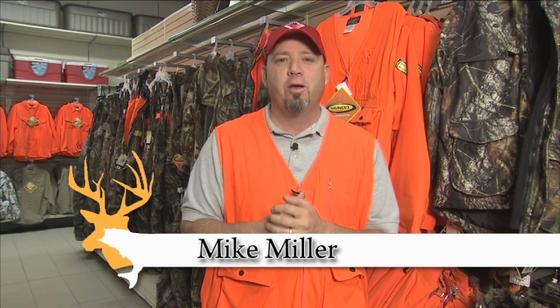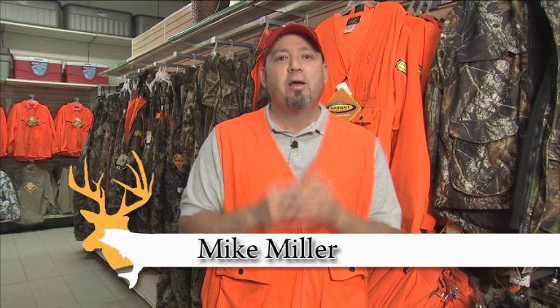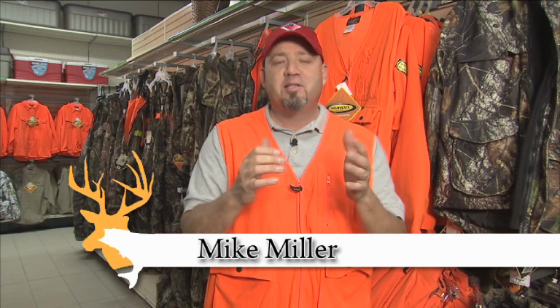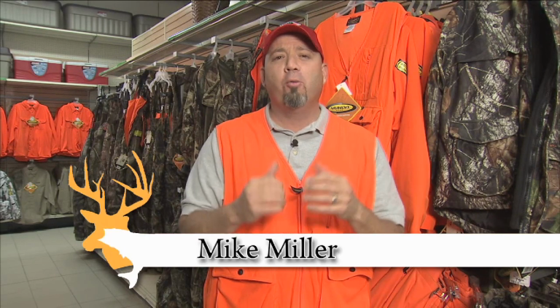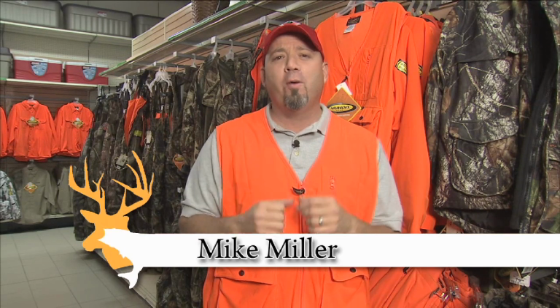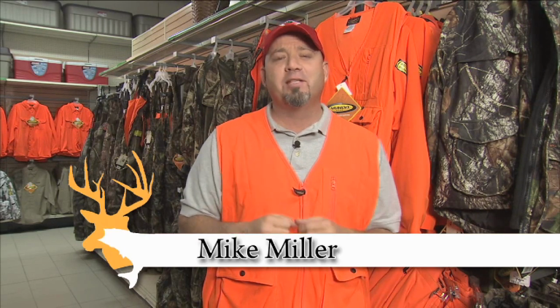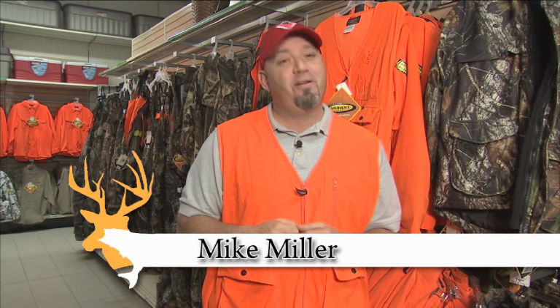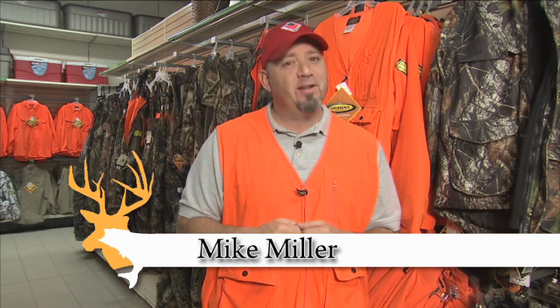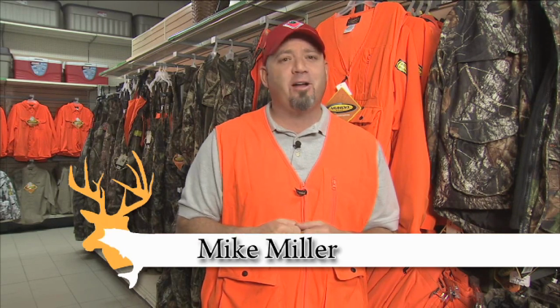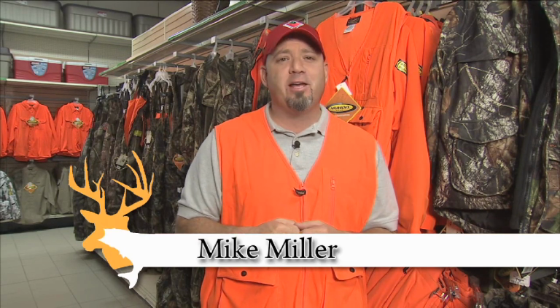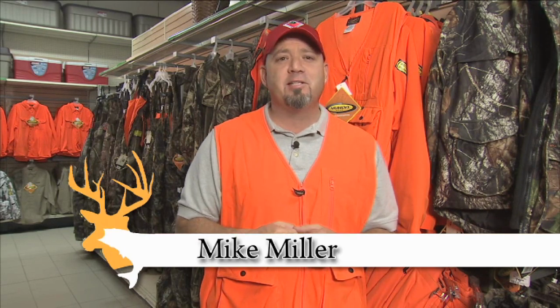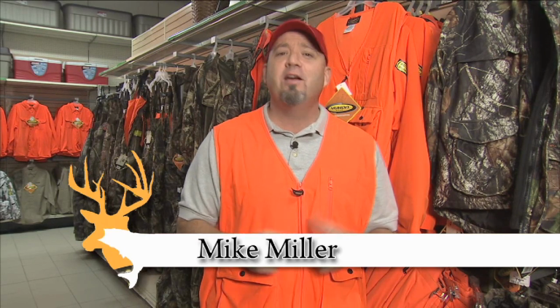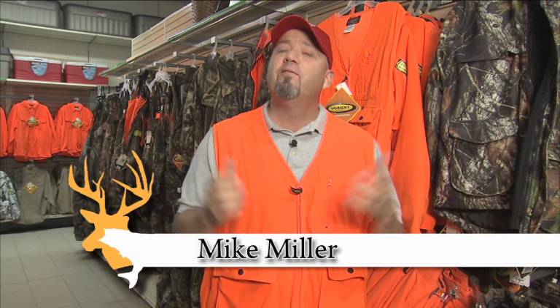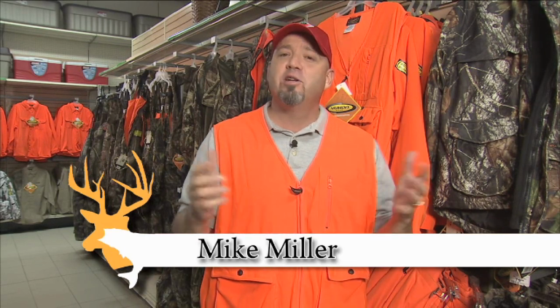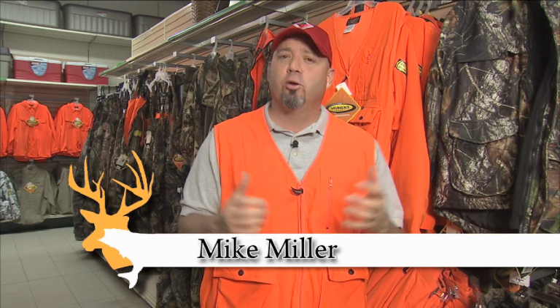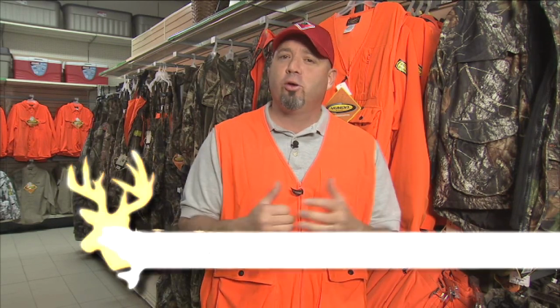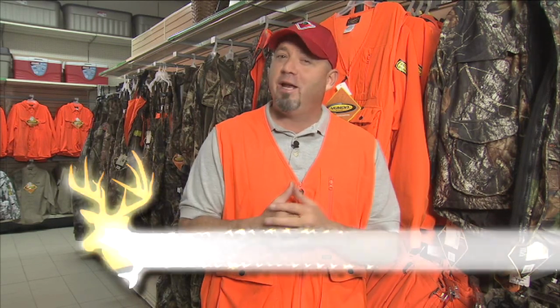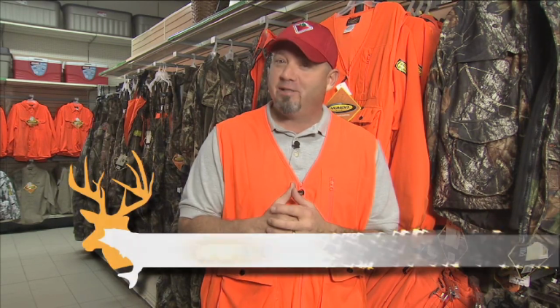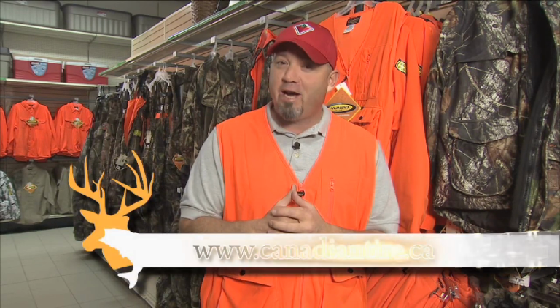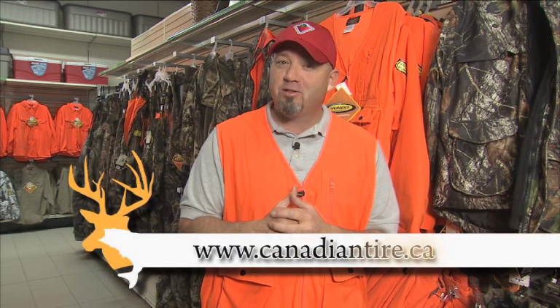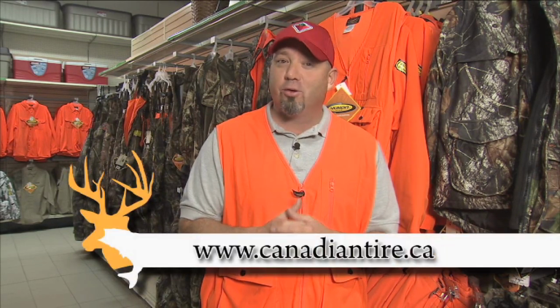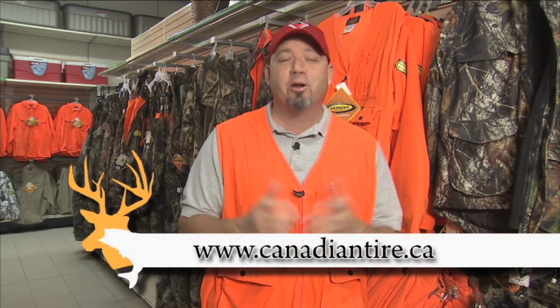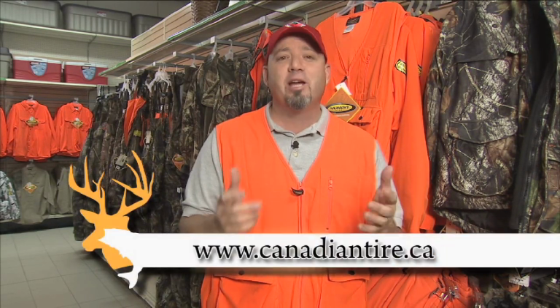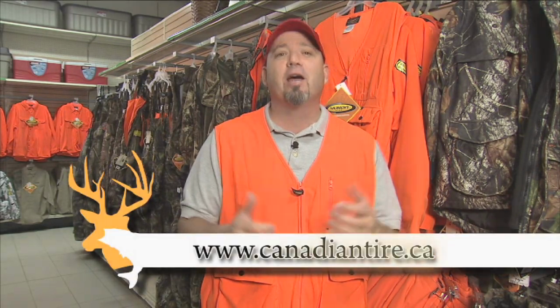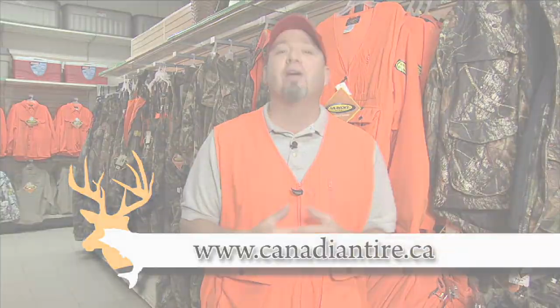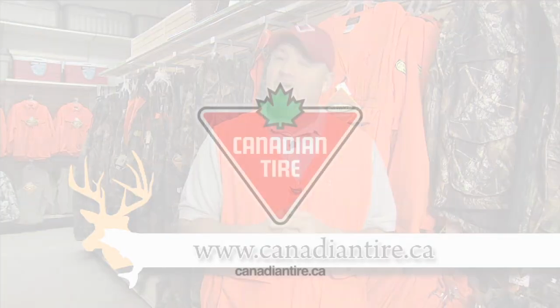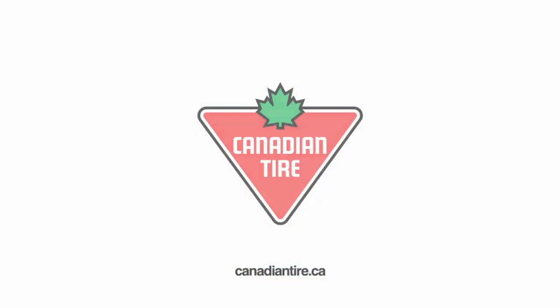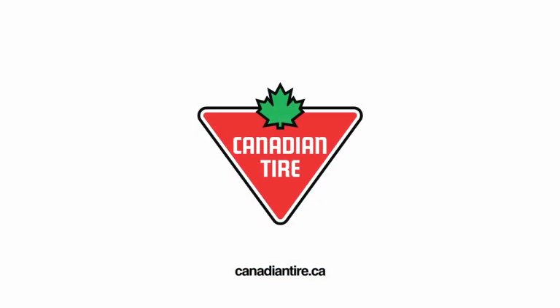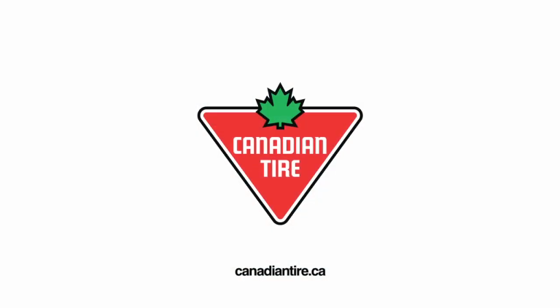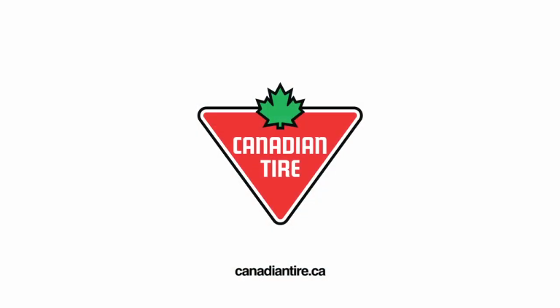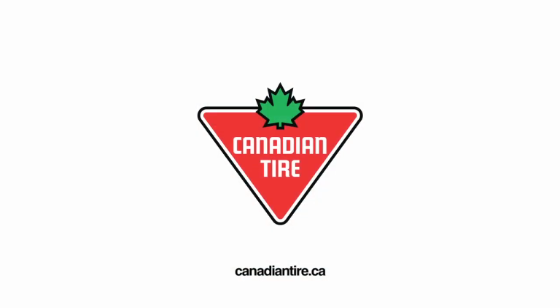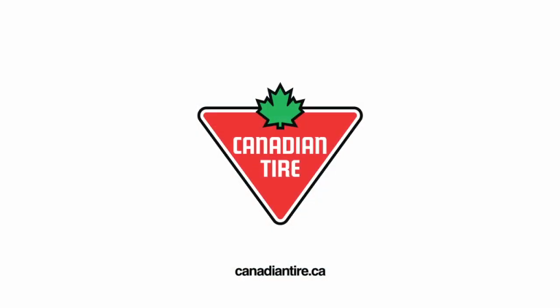To see more ways to make pheasant hunting easy, visit your local Canadian Tire store or check out canadiantire.ca.